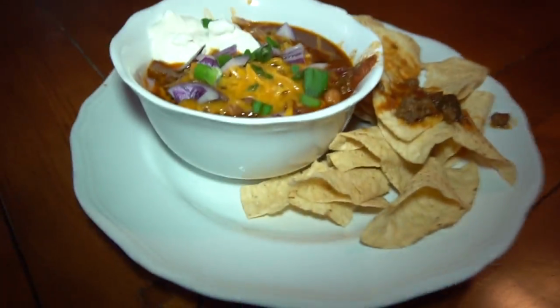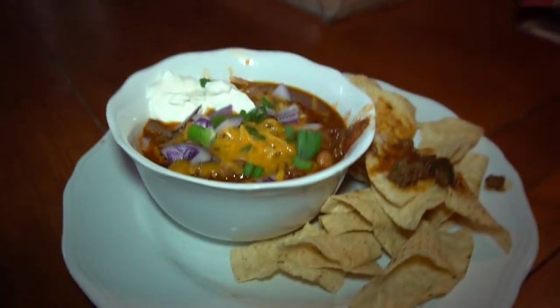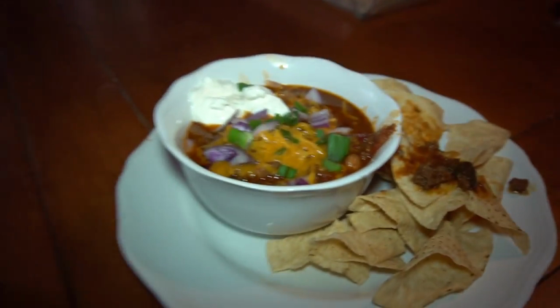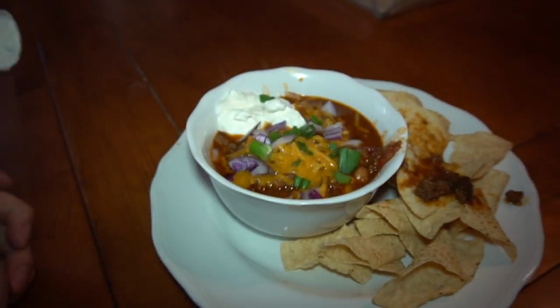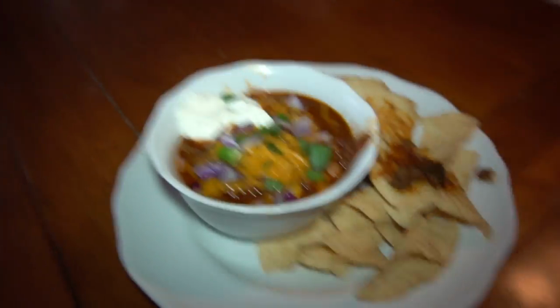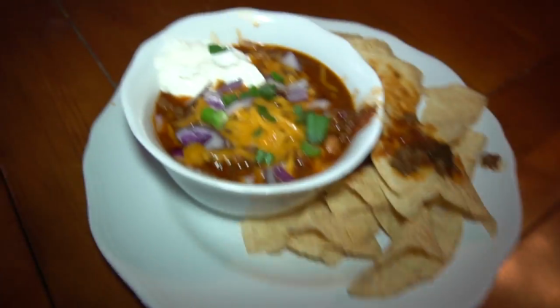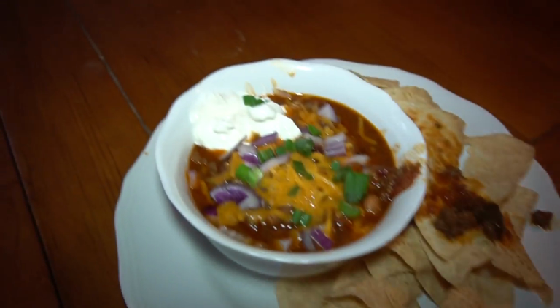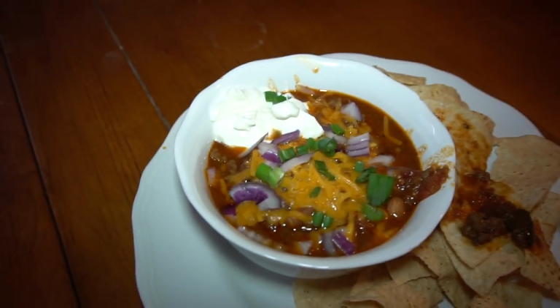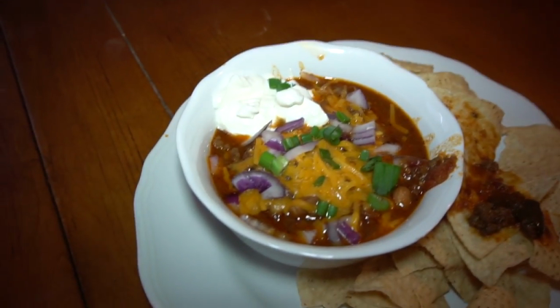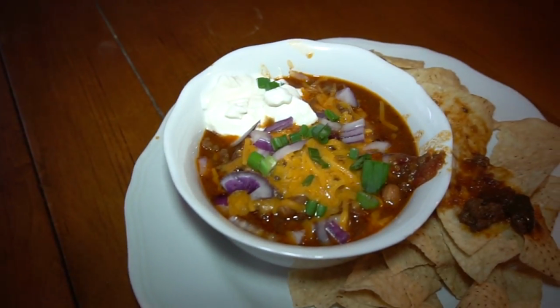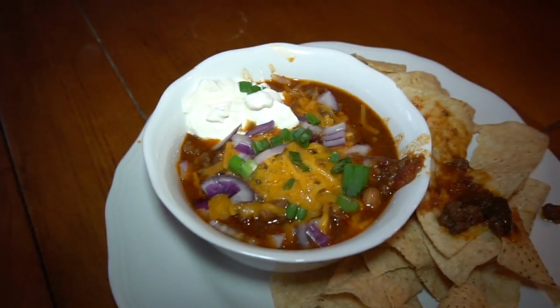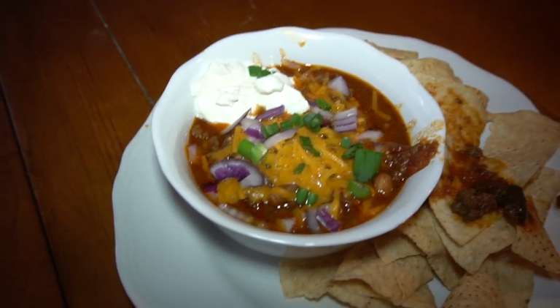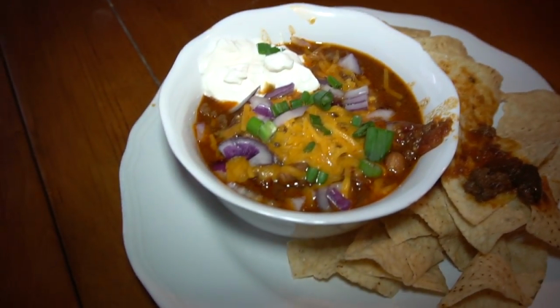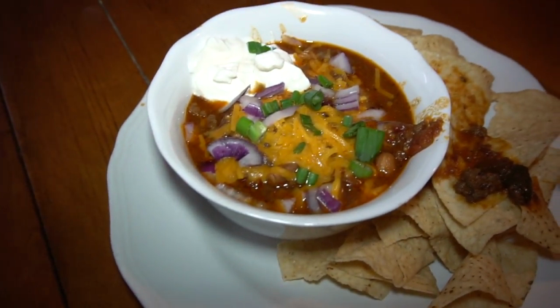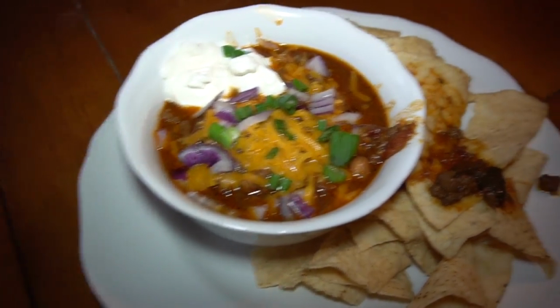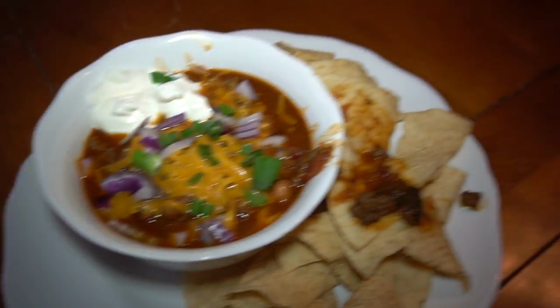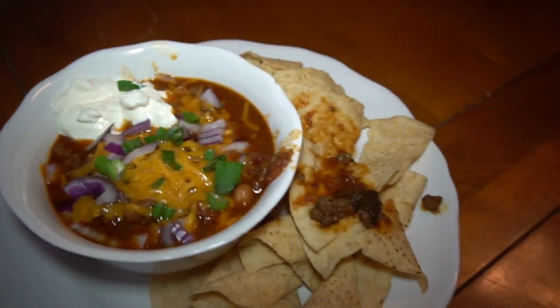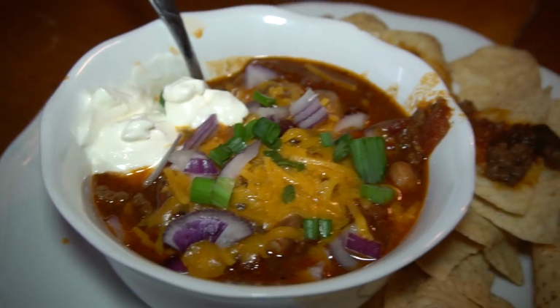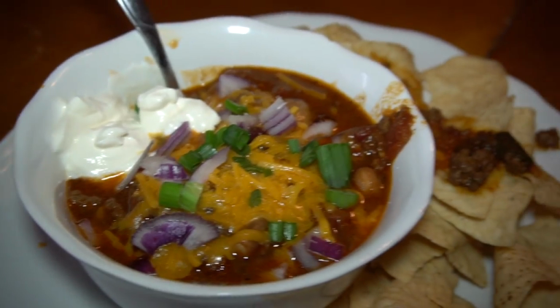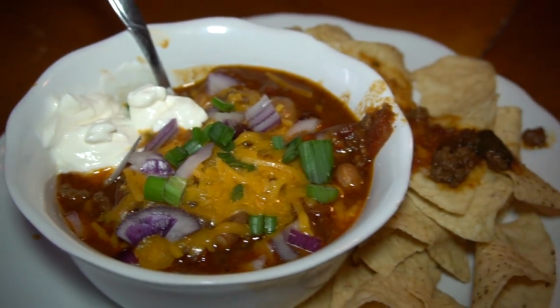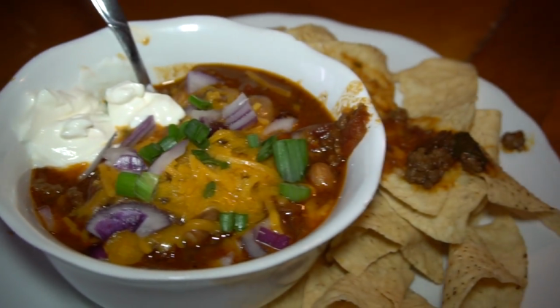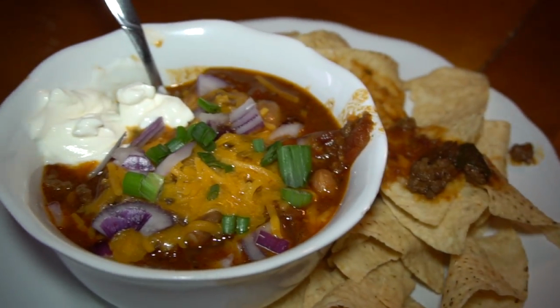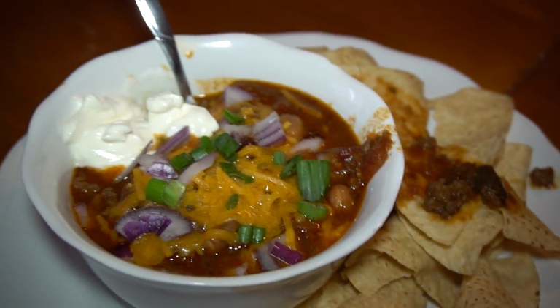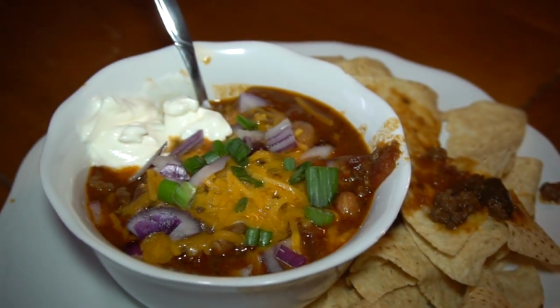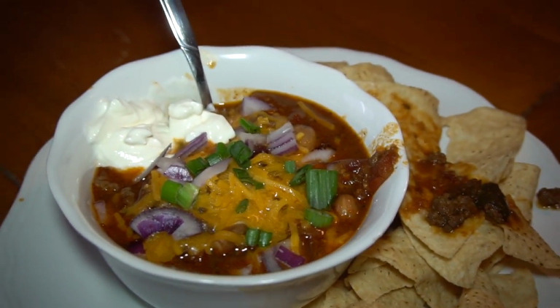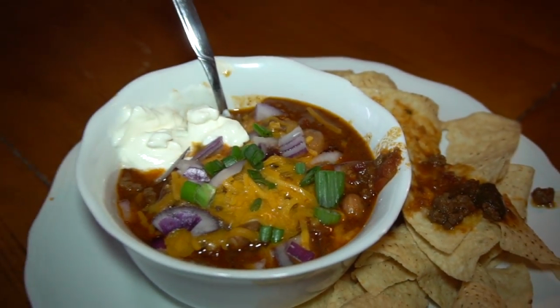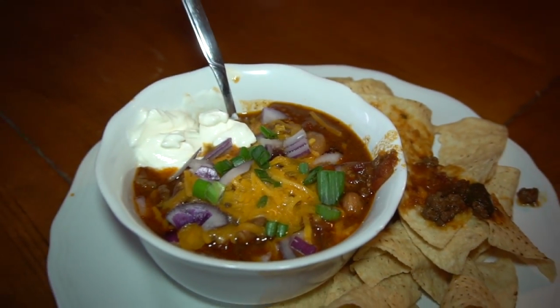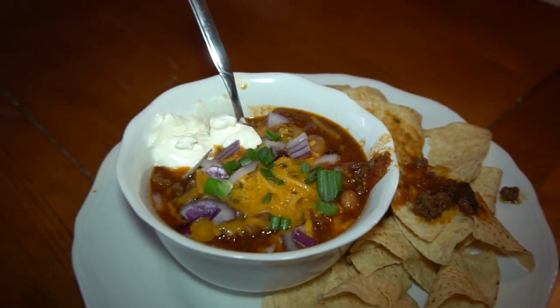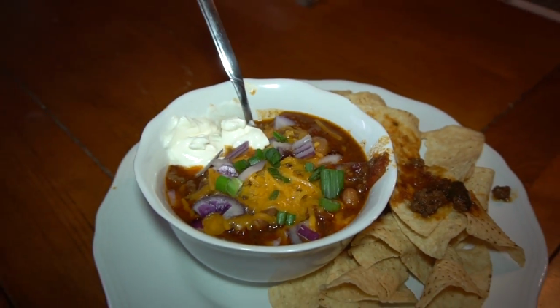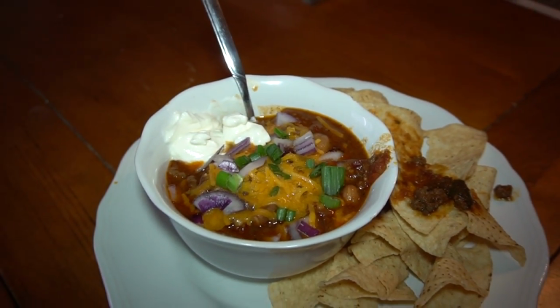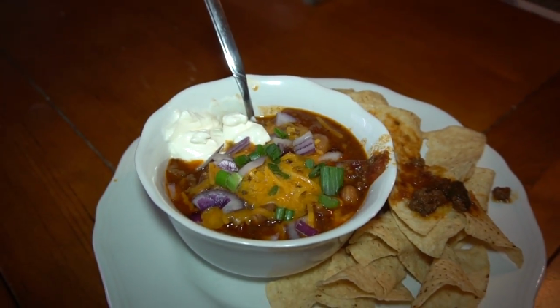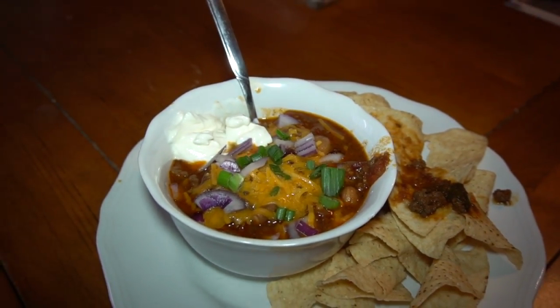Add the remaining beans and warm through. Taste and adjust the seasonings. When serving, serve the chili with corn chips or cornbread, cheese, sour cream, onions or scallions, and chilies. Here we have it — the venison chili looks pretty good. Now it's time for a taste test.